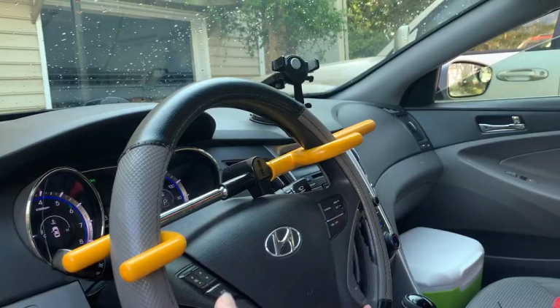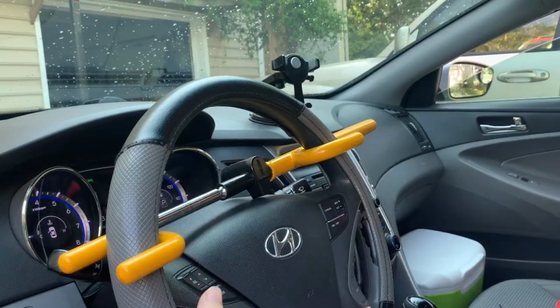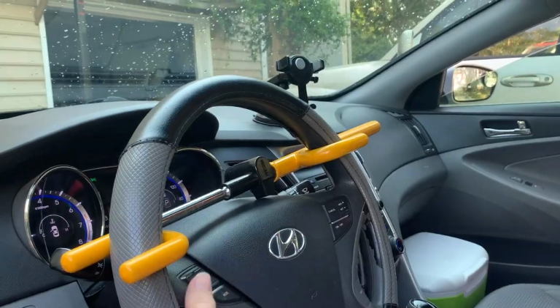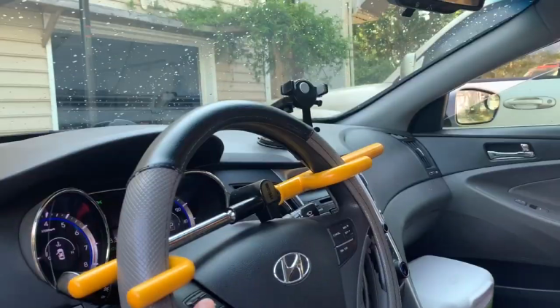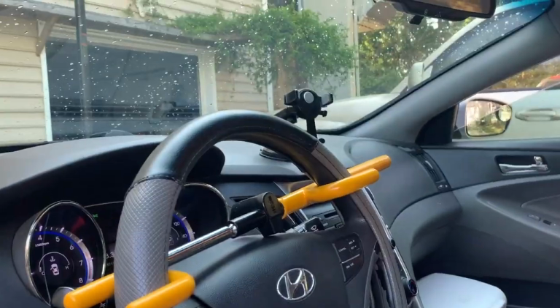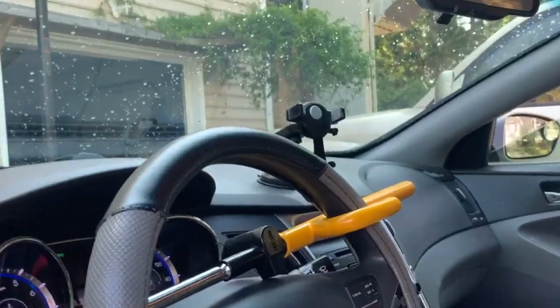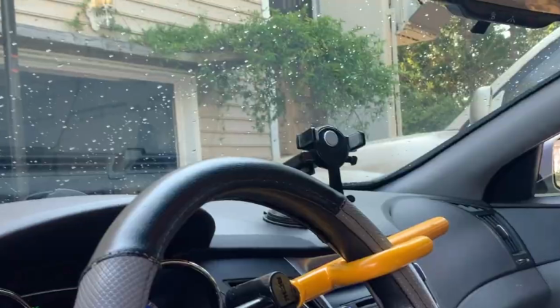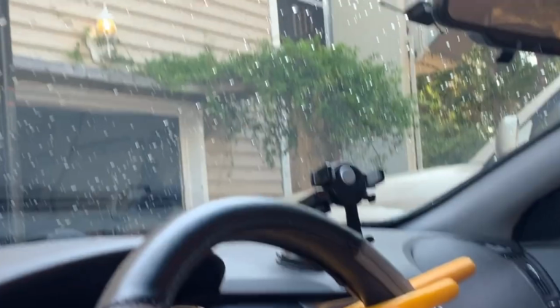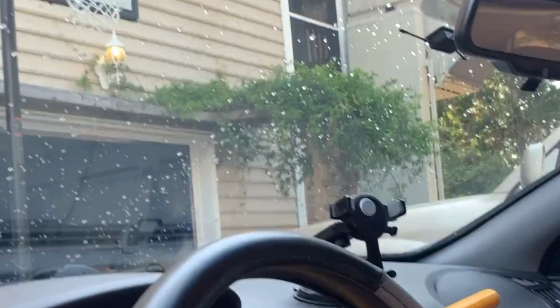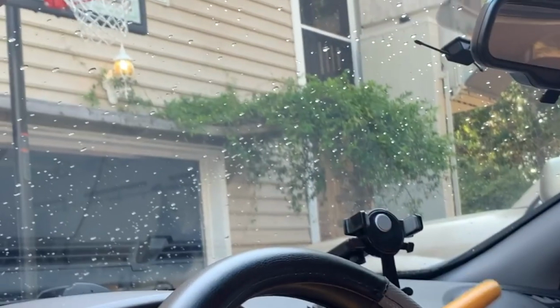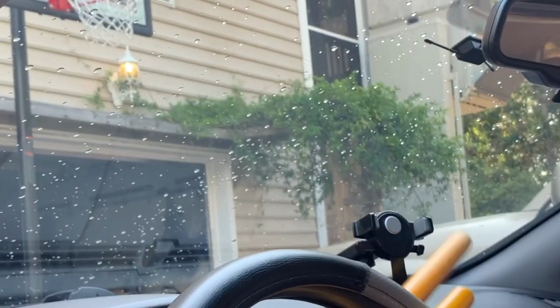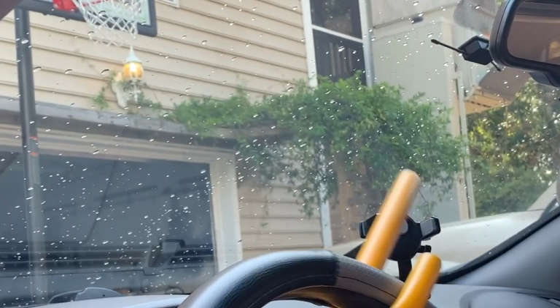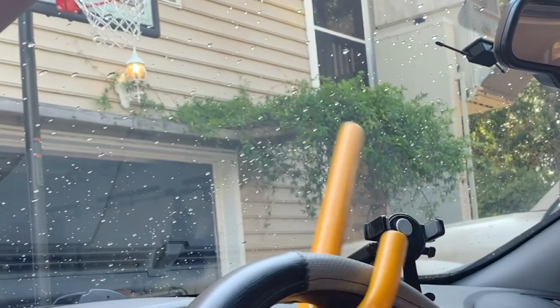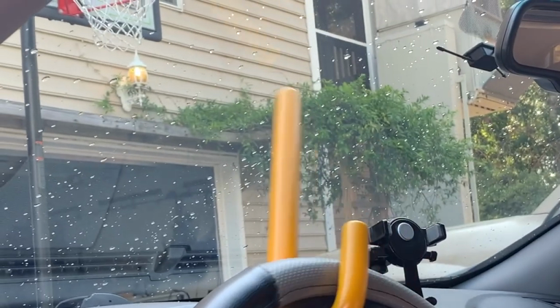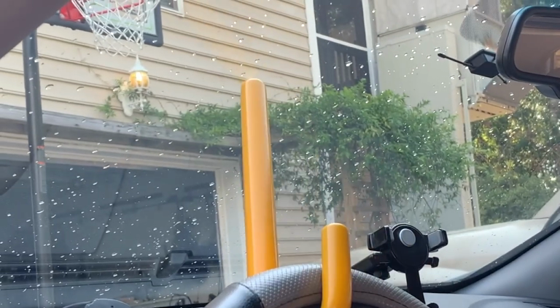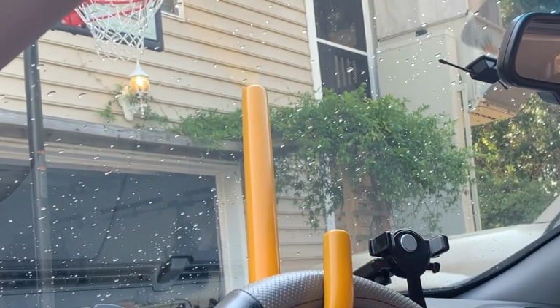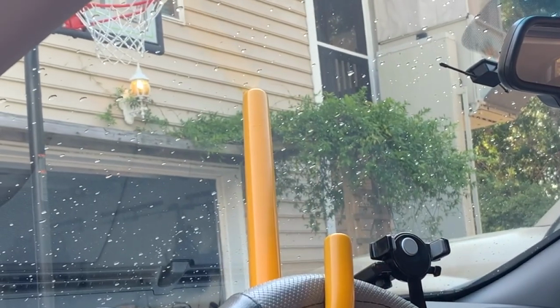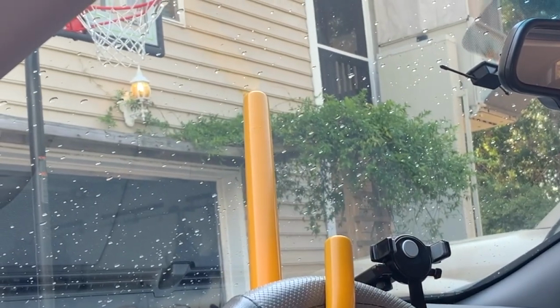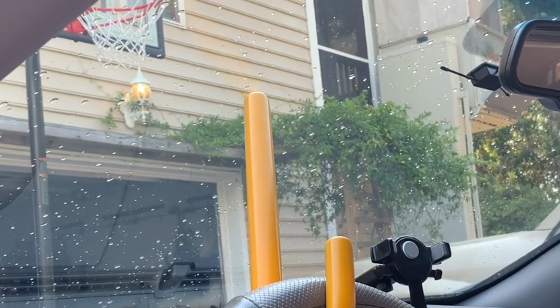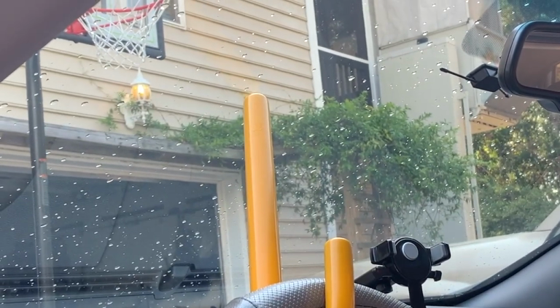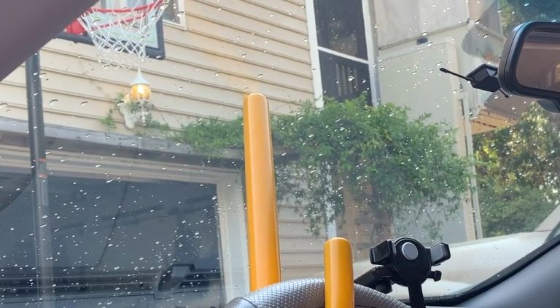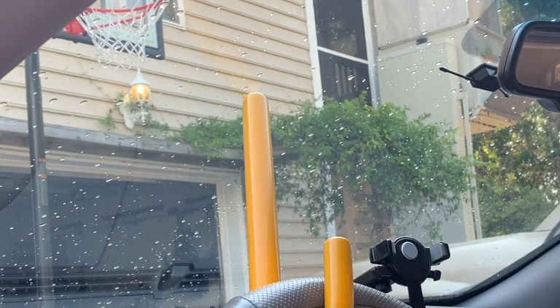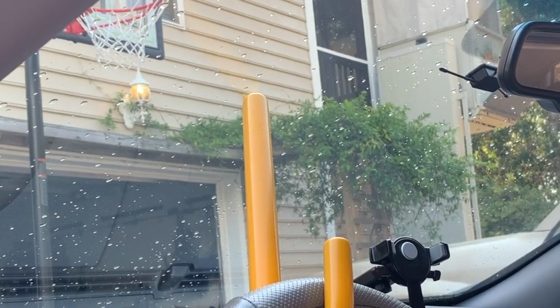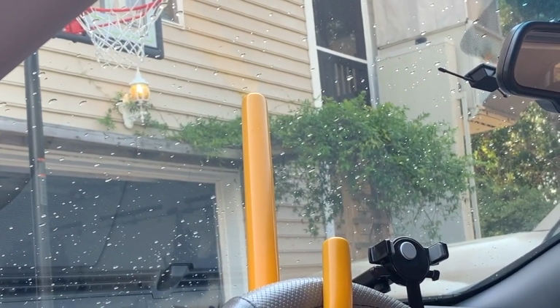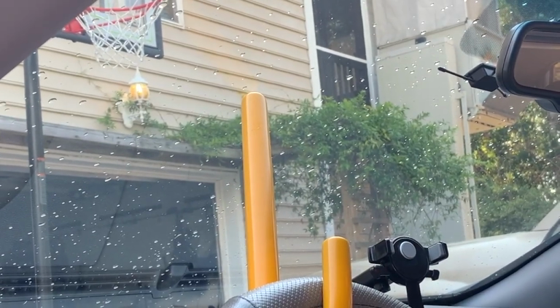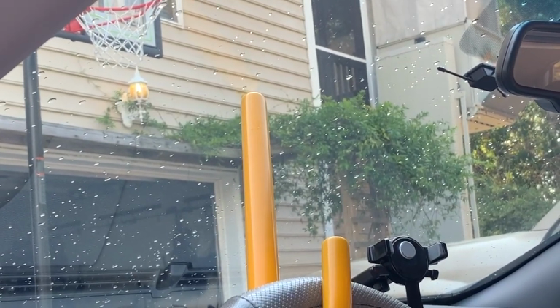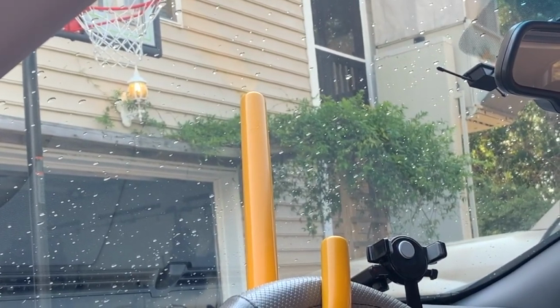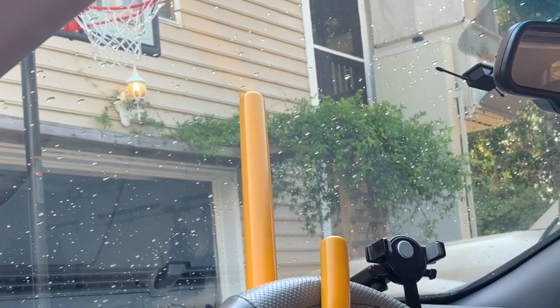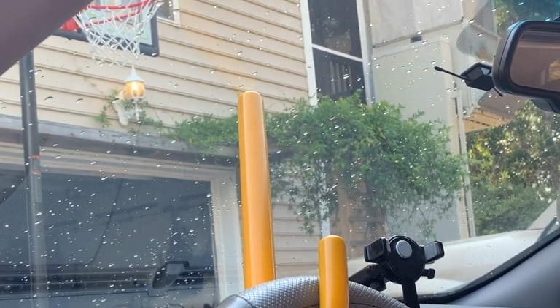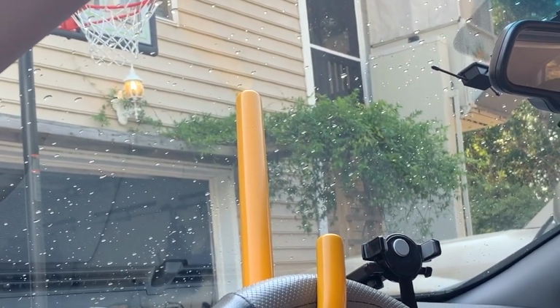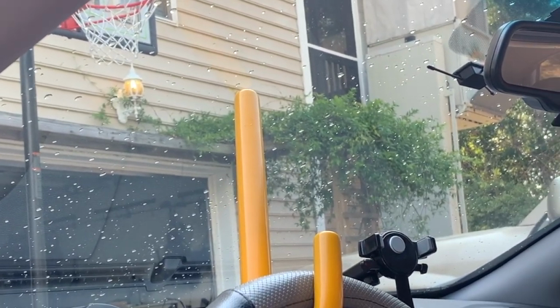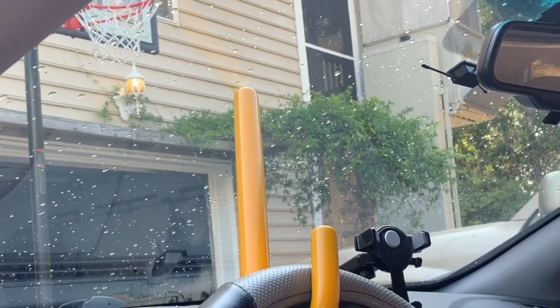Once the Club 3000 is on there, you can't turn the wheel without meeting obstructions.